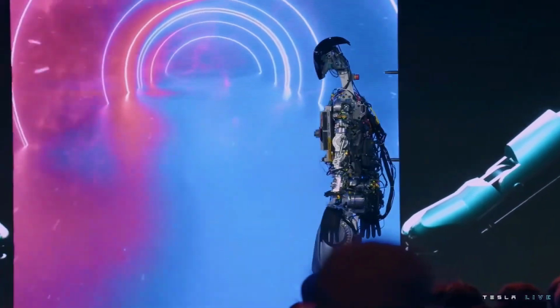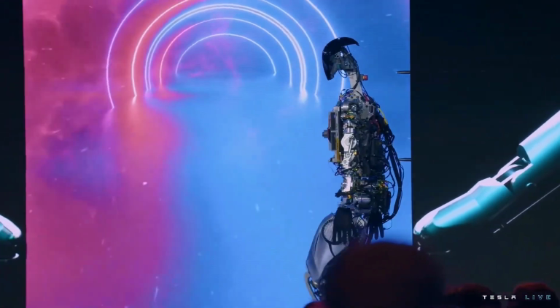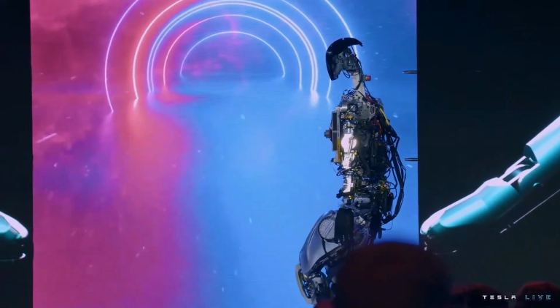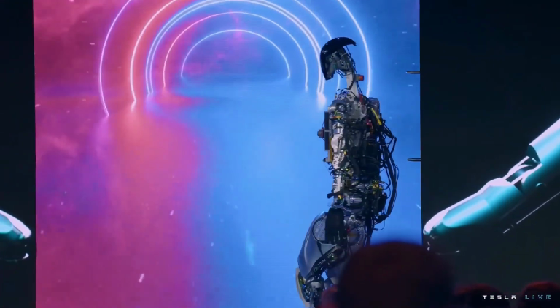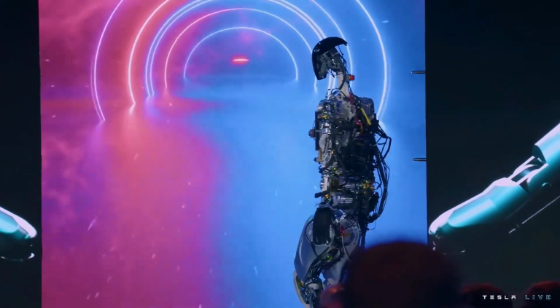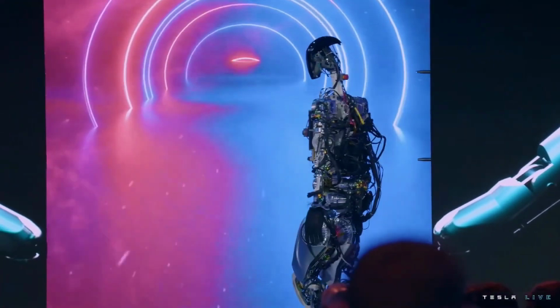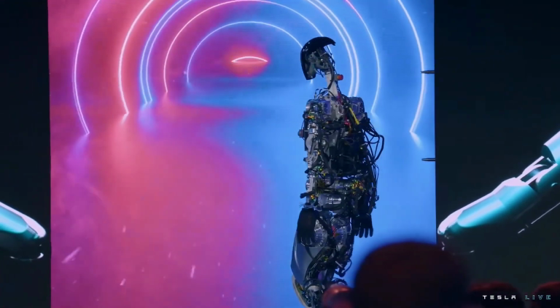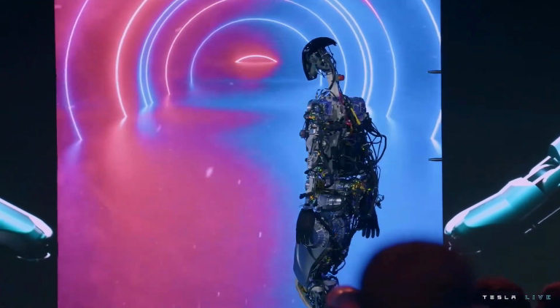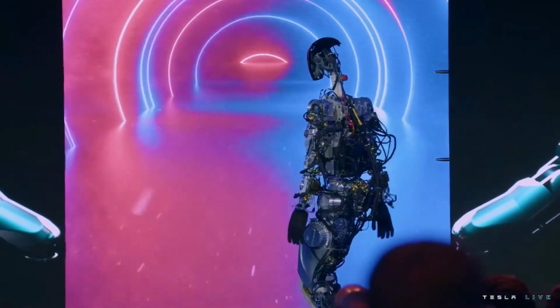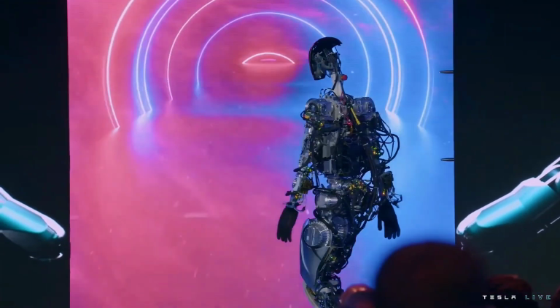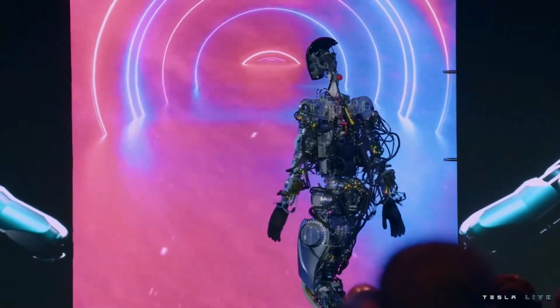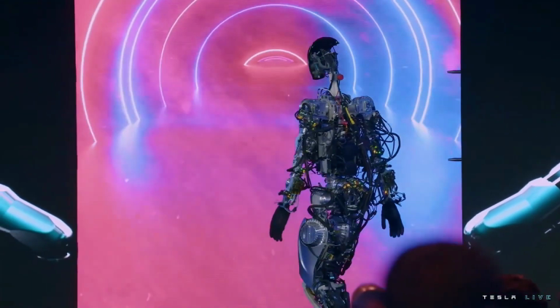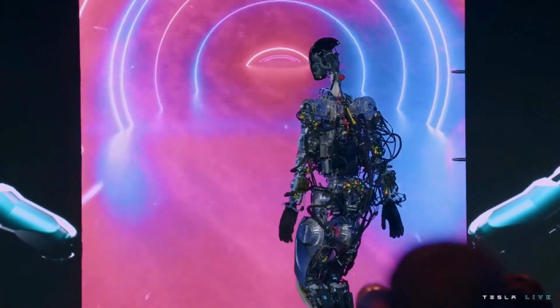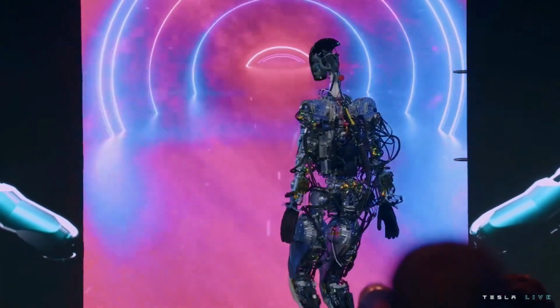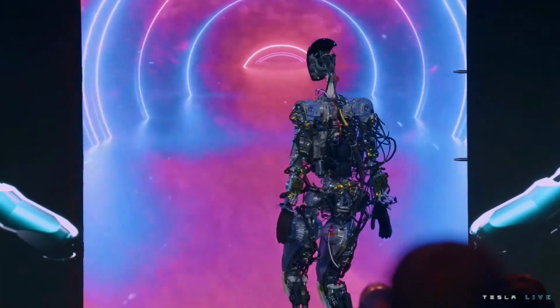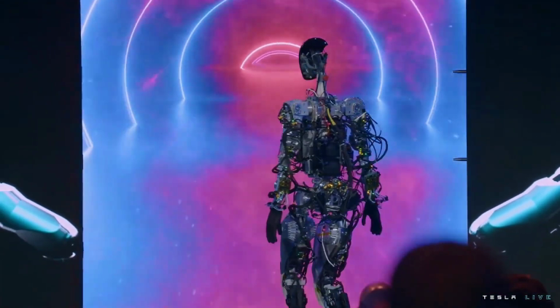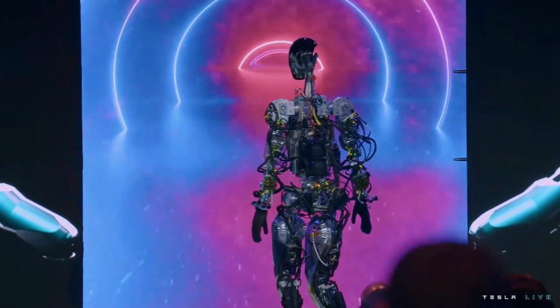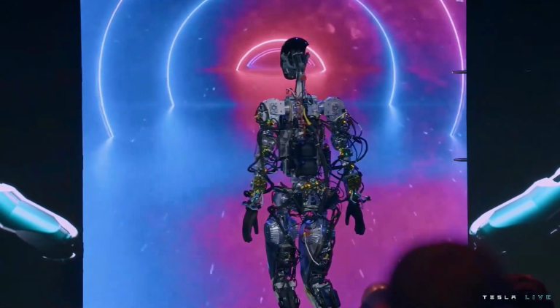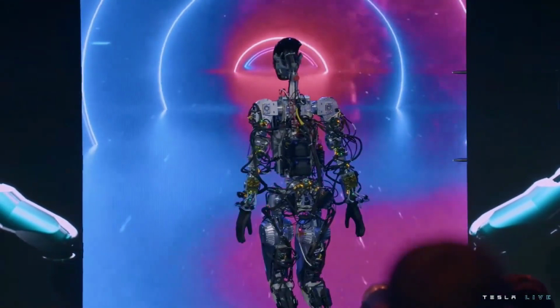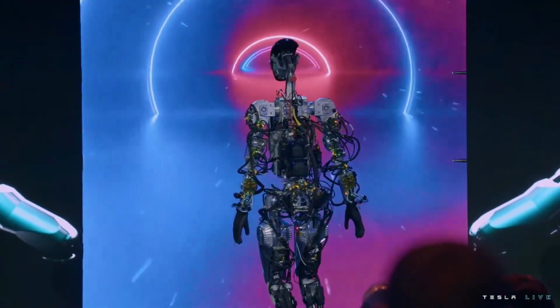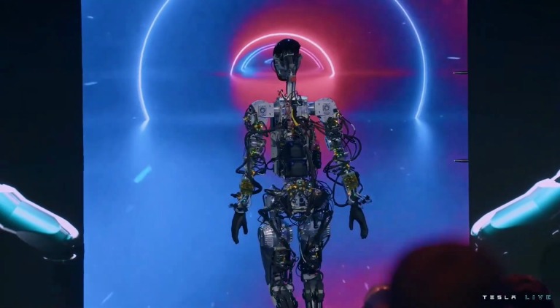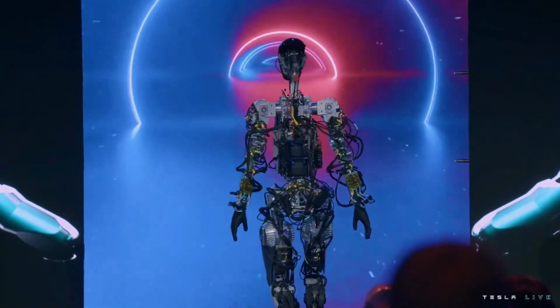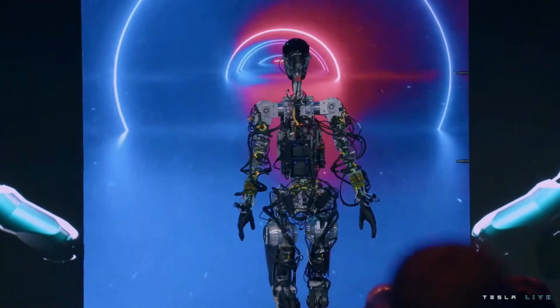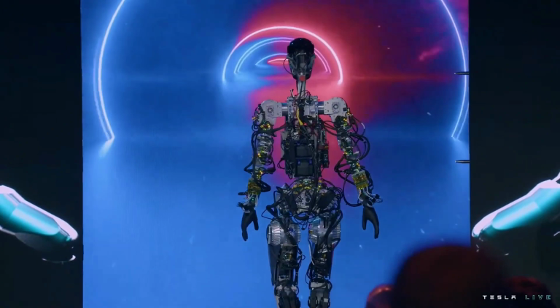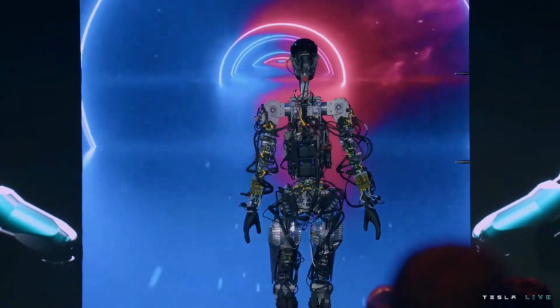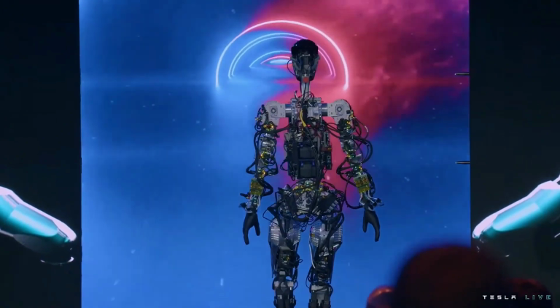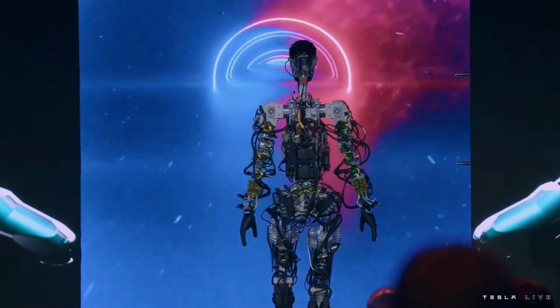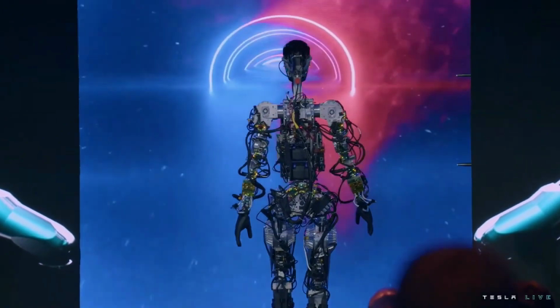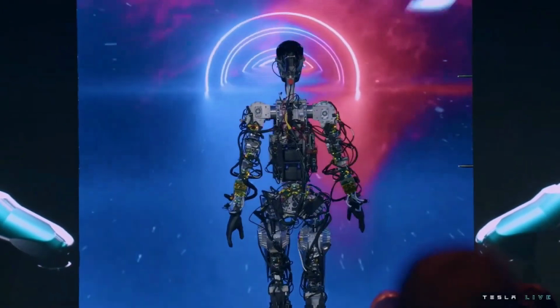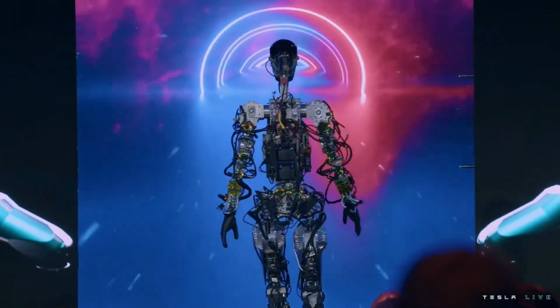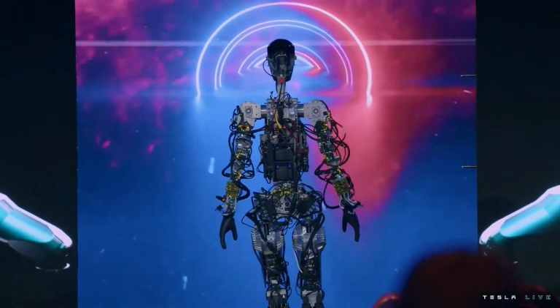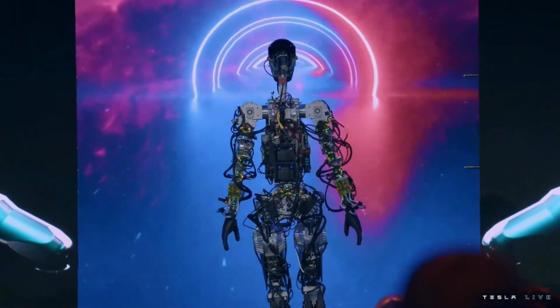This is literally the first time the robot has operated without a tether — it was on stage tonight.